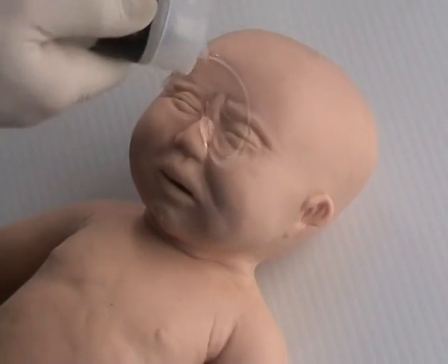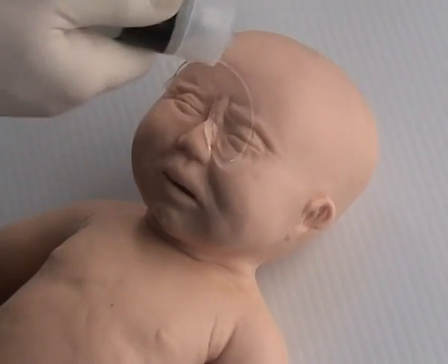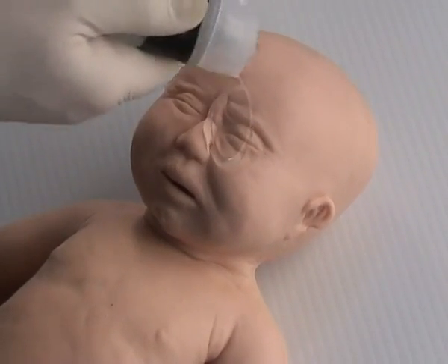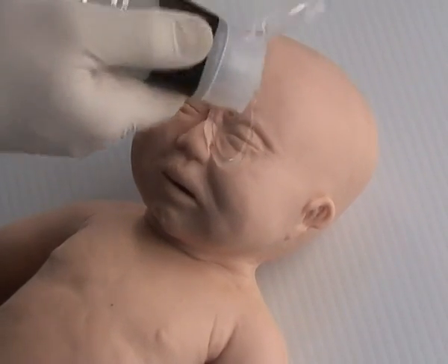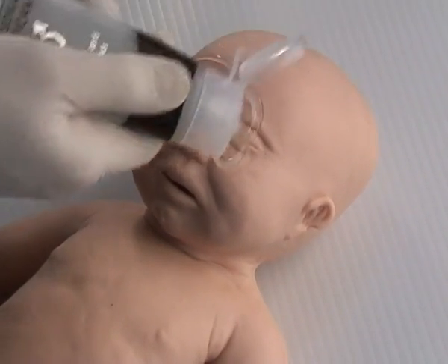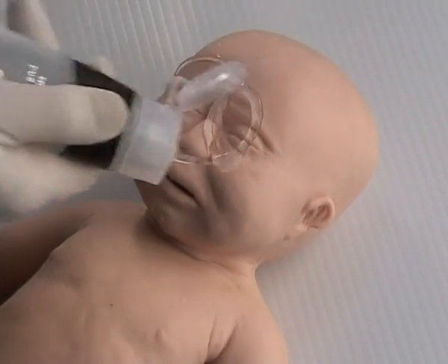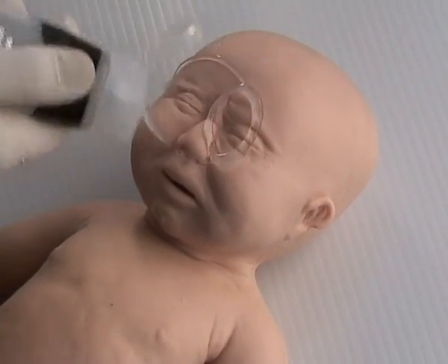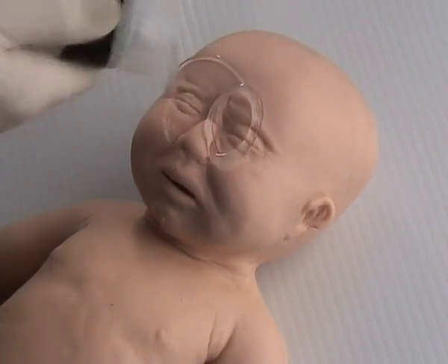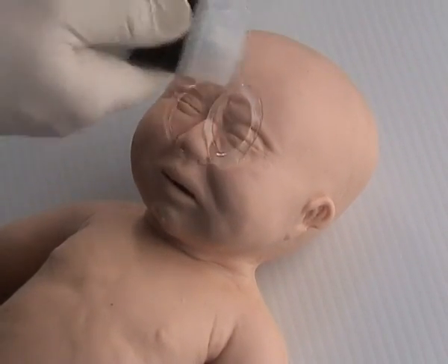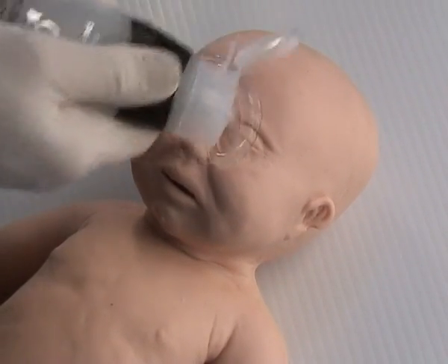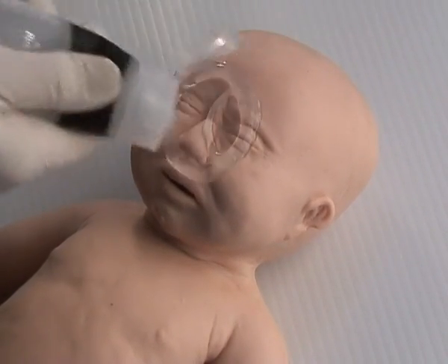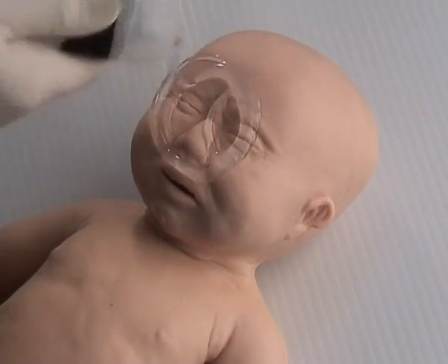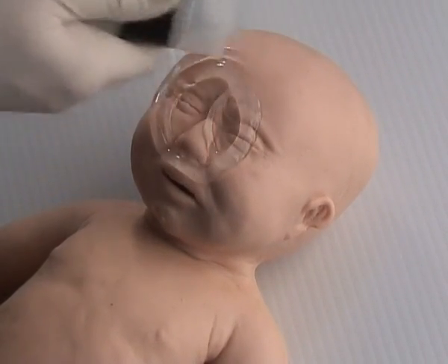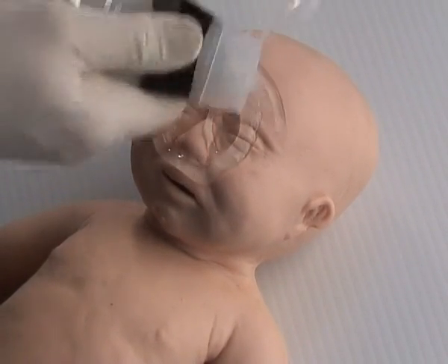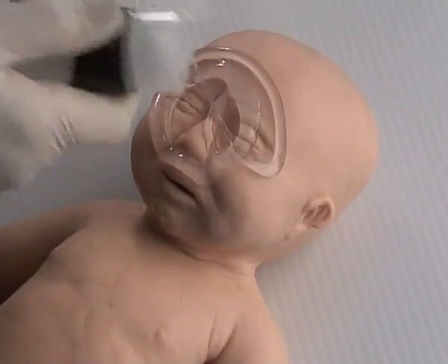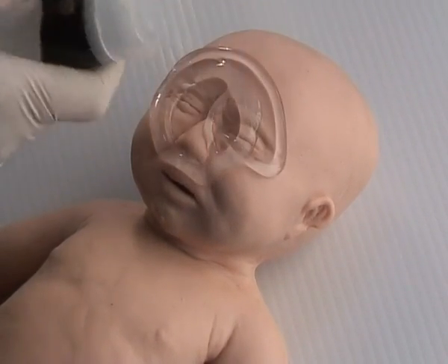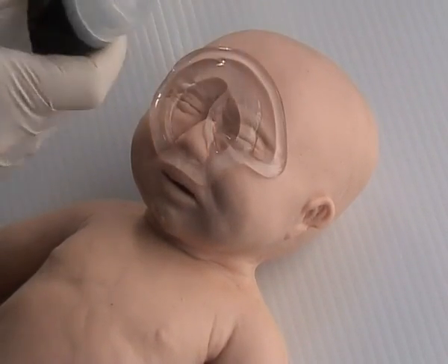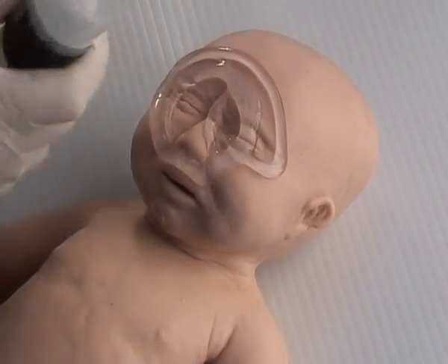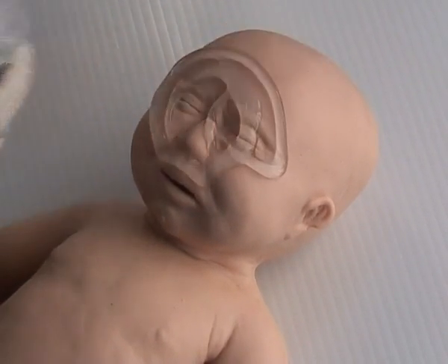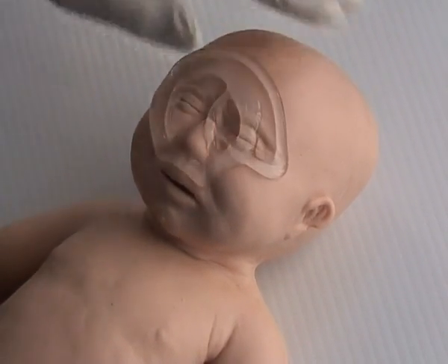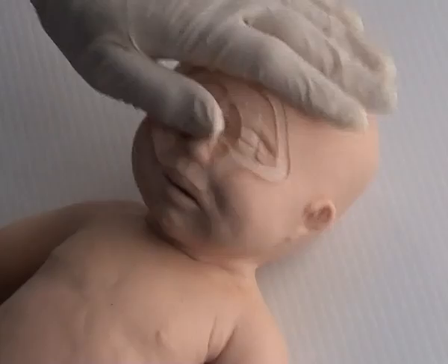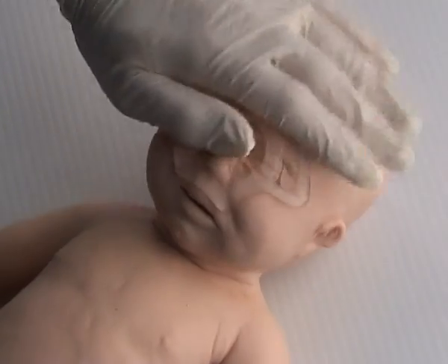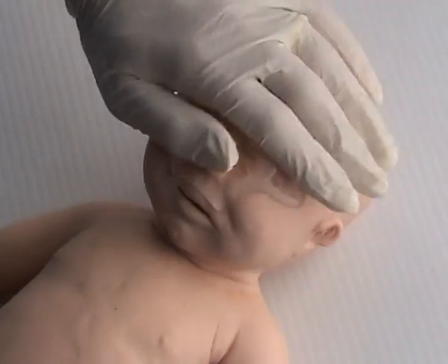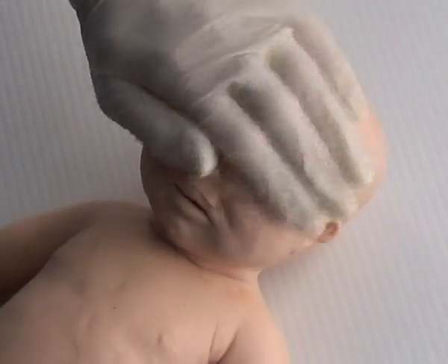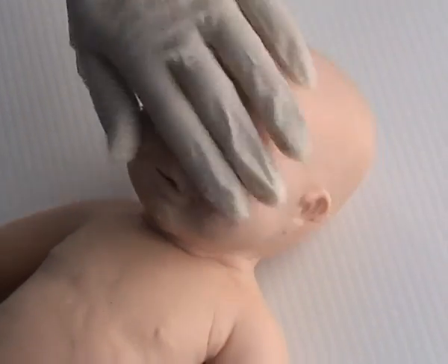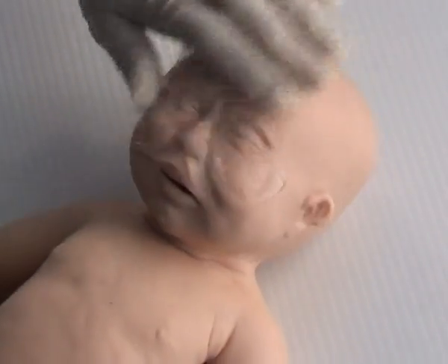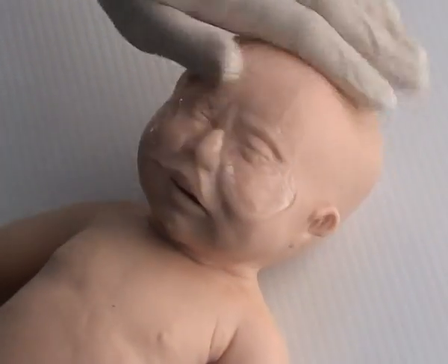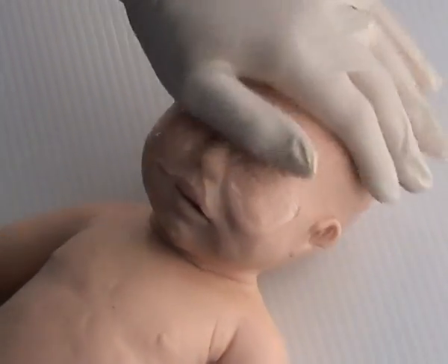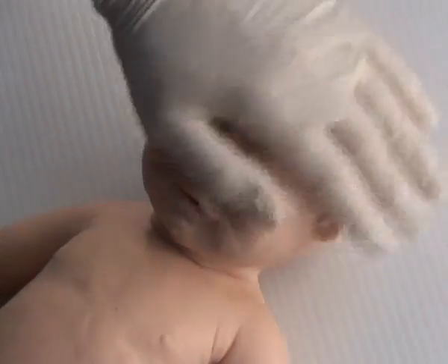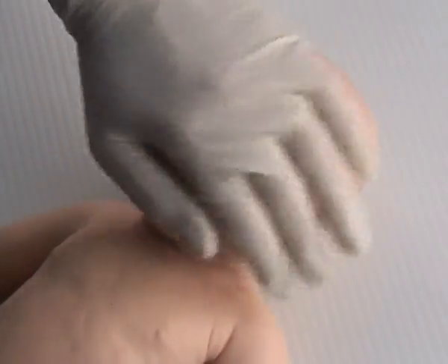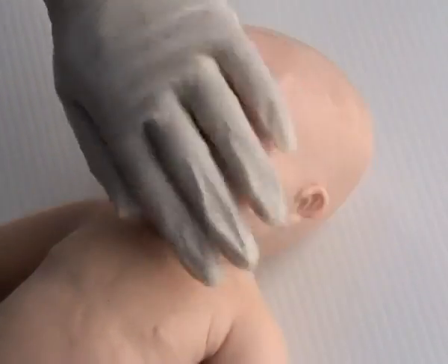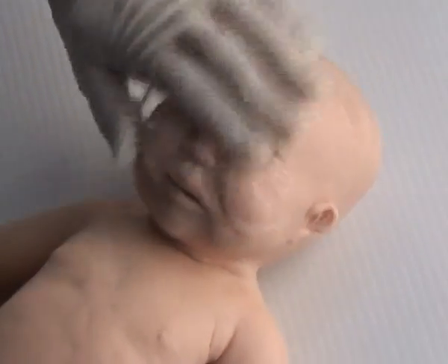Now cover Sophie with a generous quantity of lubricant from head to toe on both the back and the front.